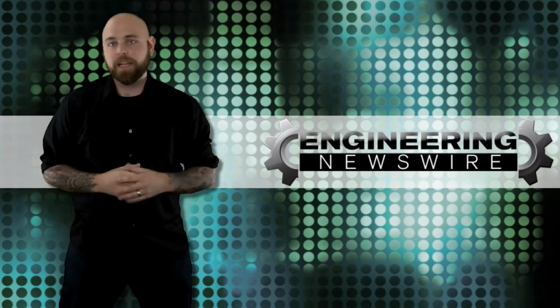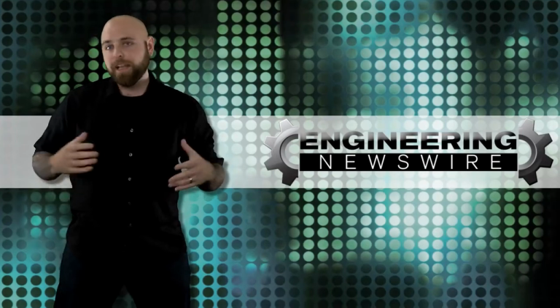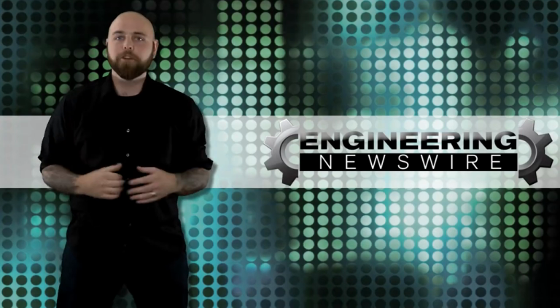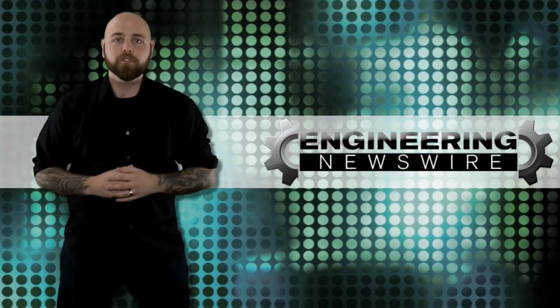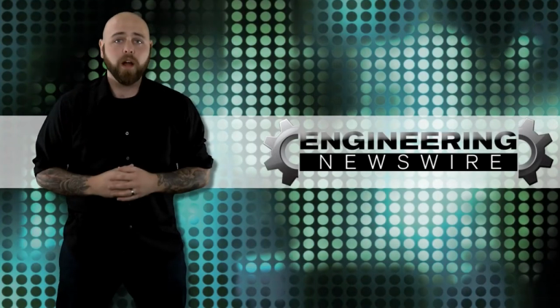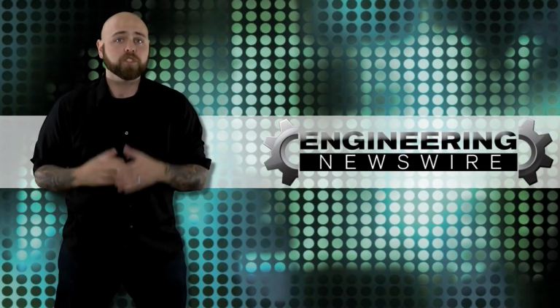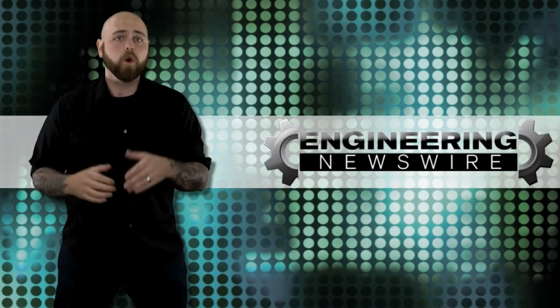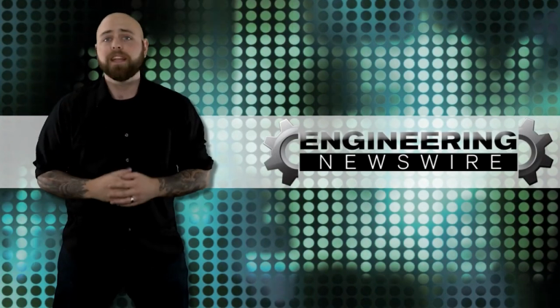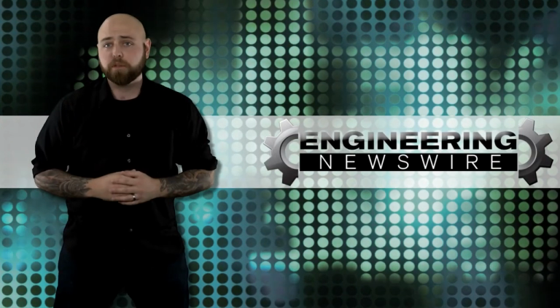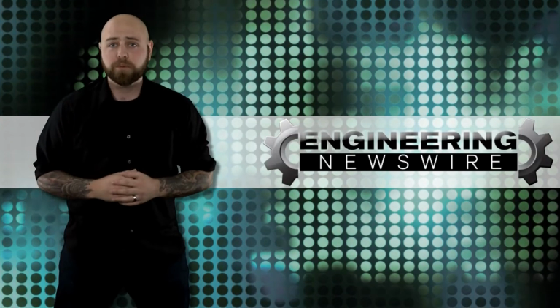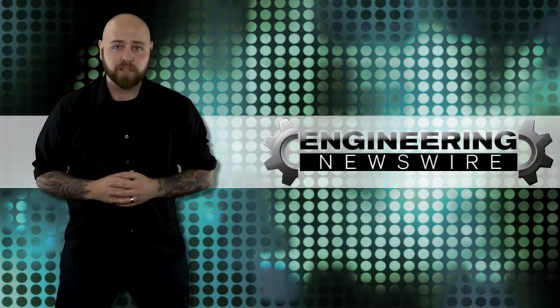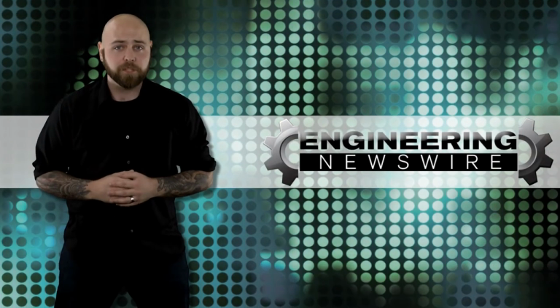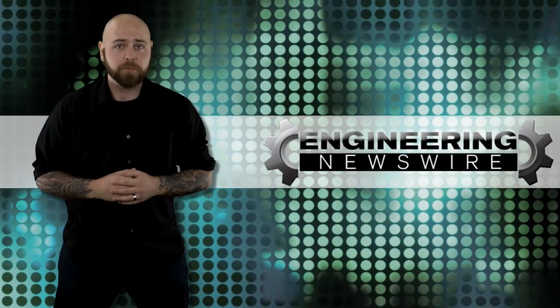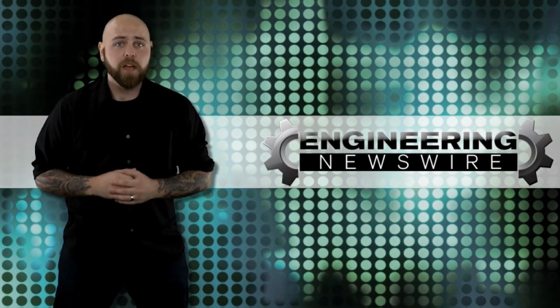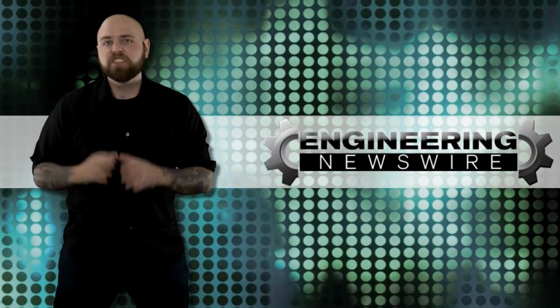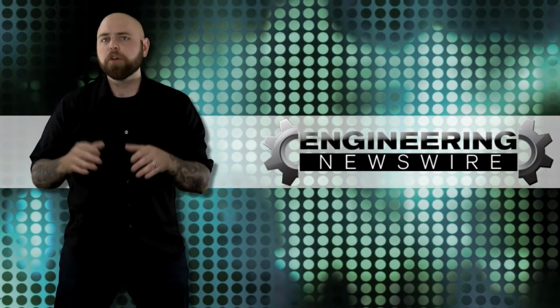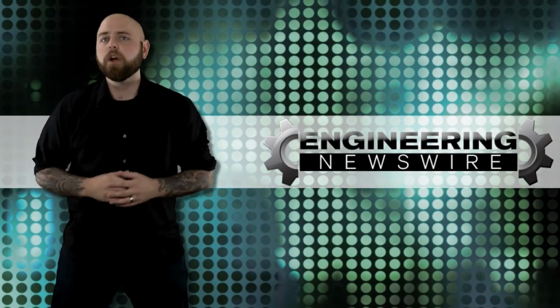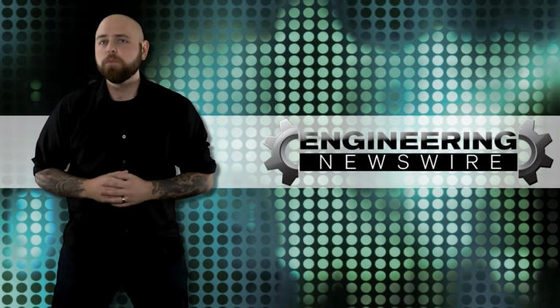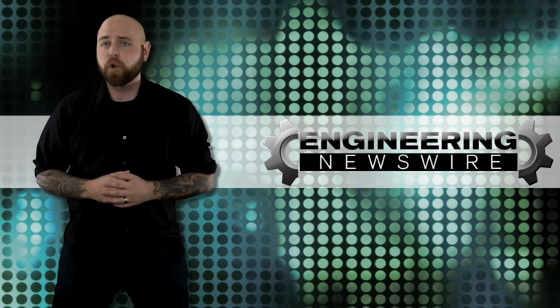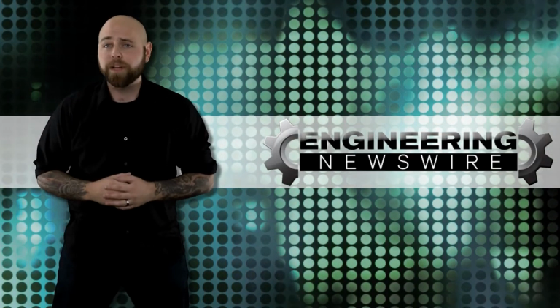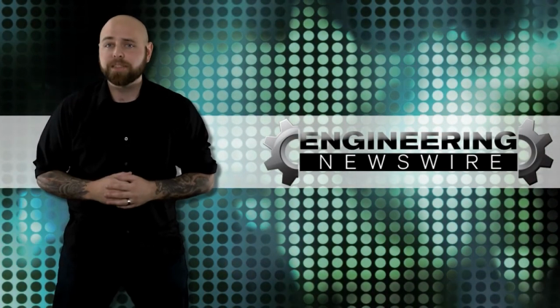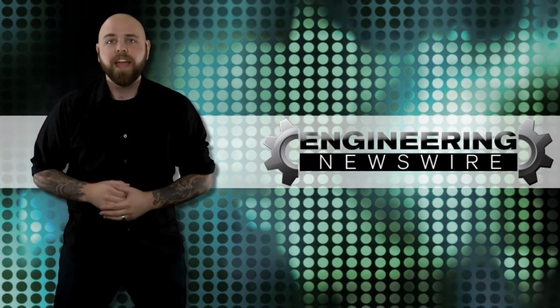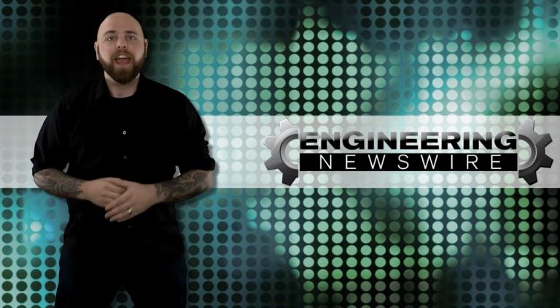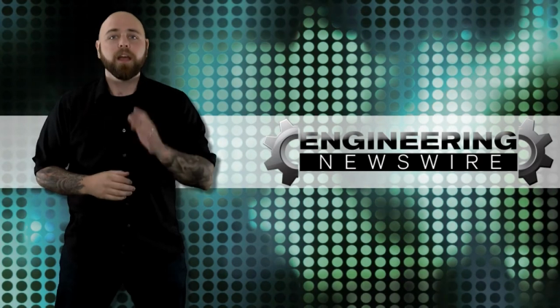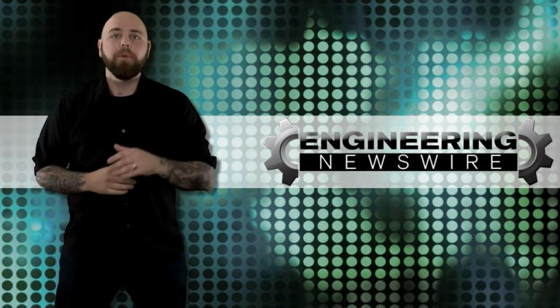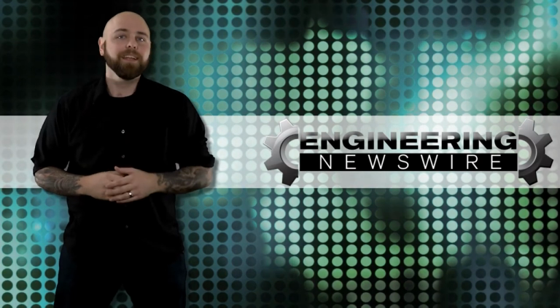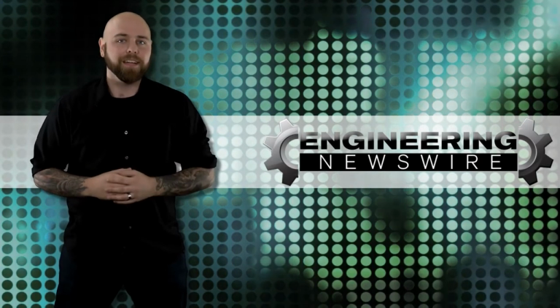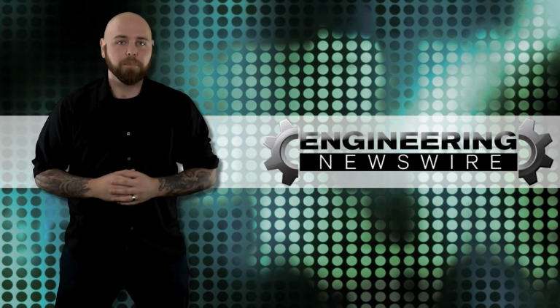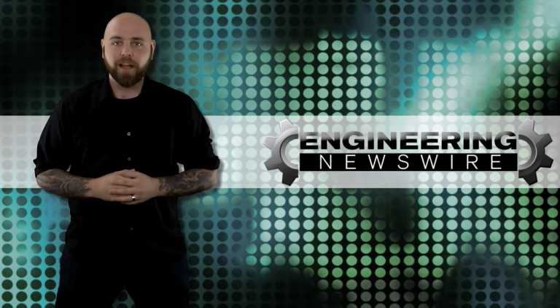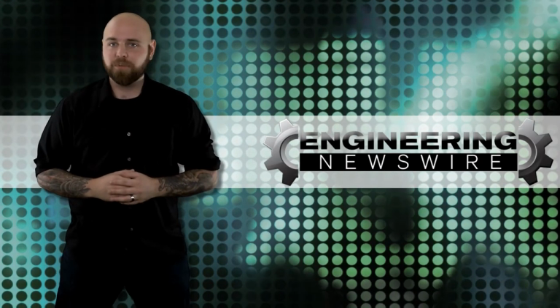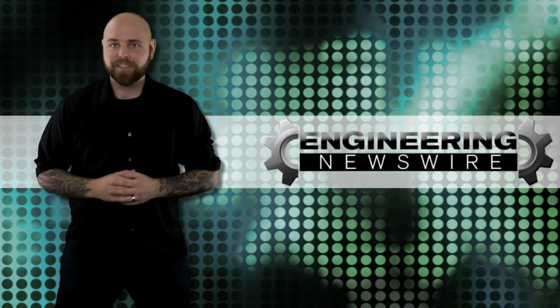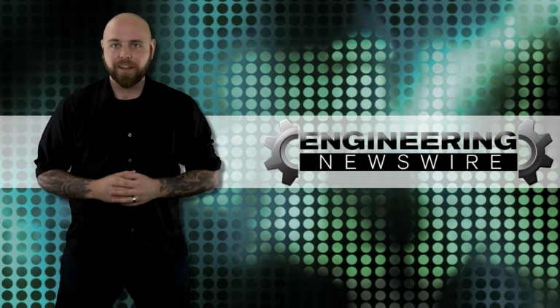Today on Engineering Newswire, we're swarming Navy threats with autonomous ships, securing our homes with coins, and bending light to blind you with science.